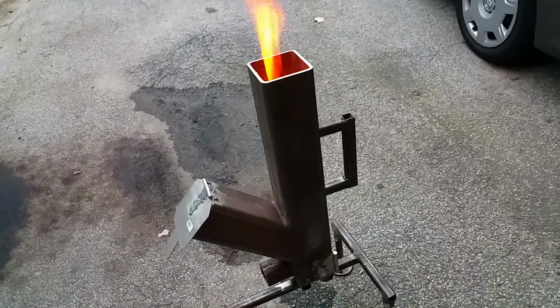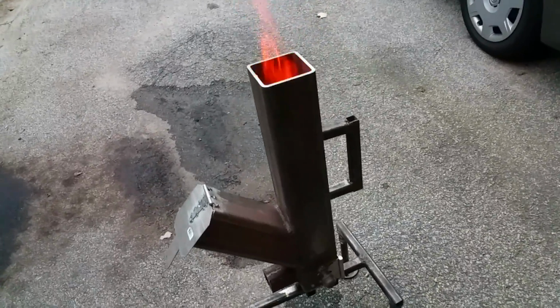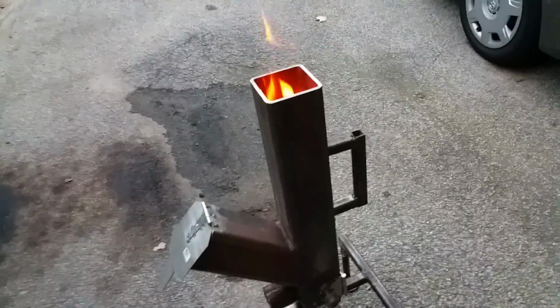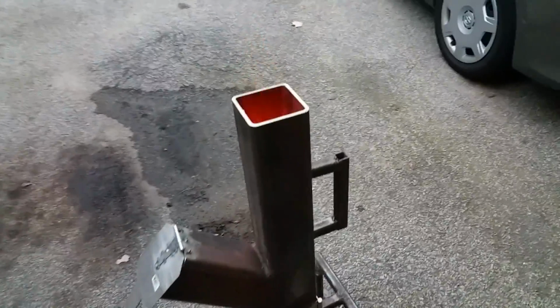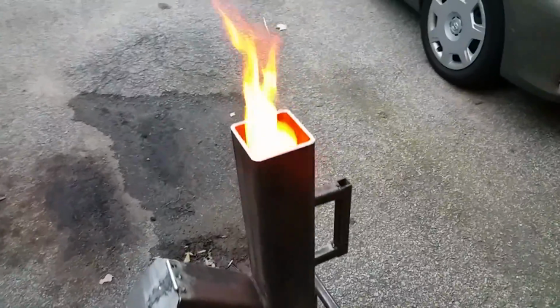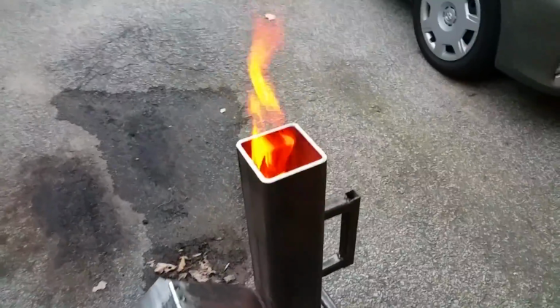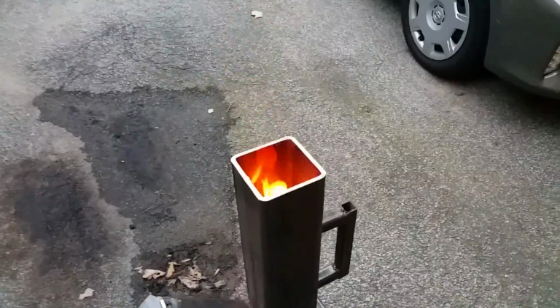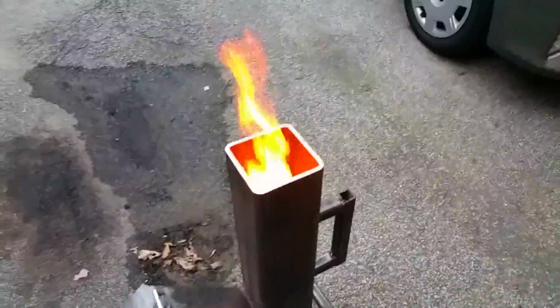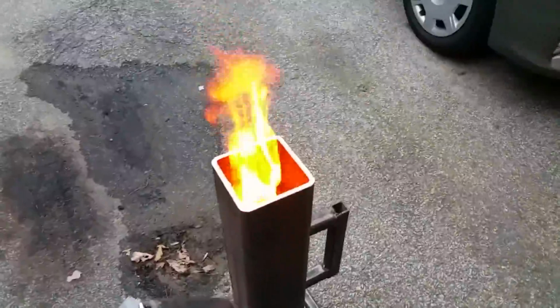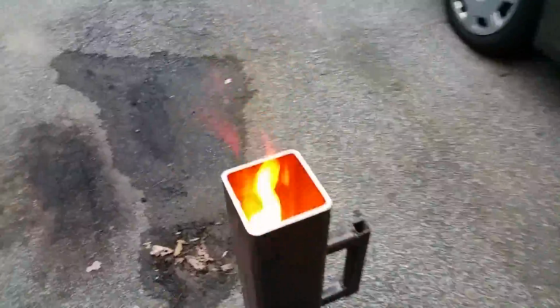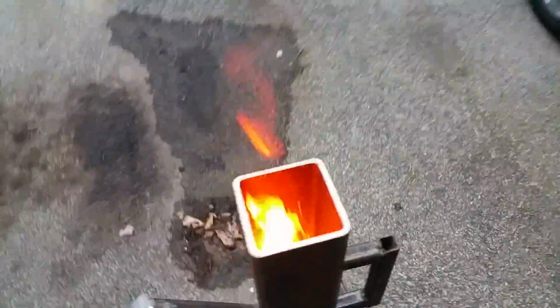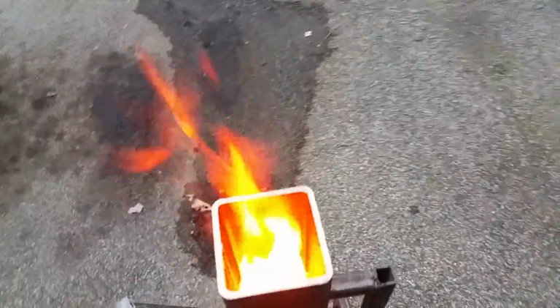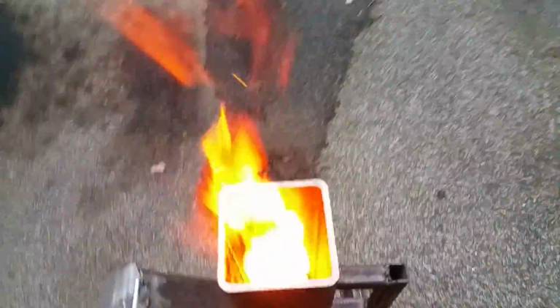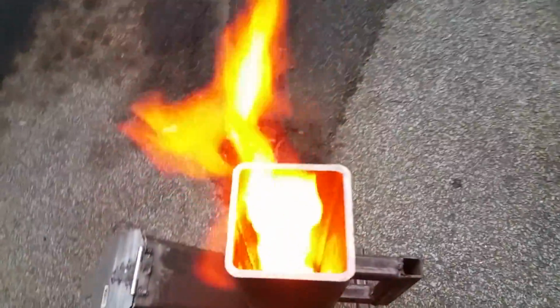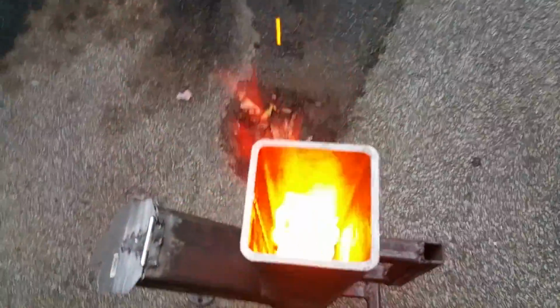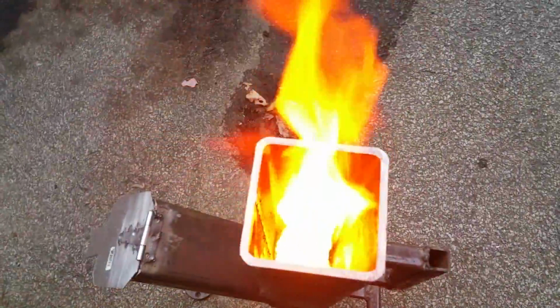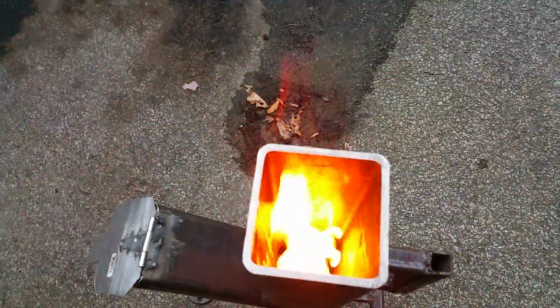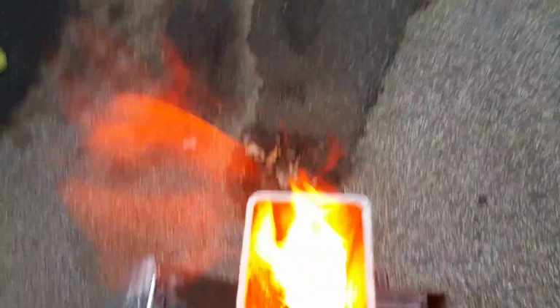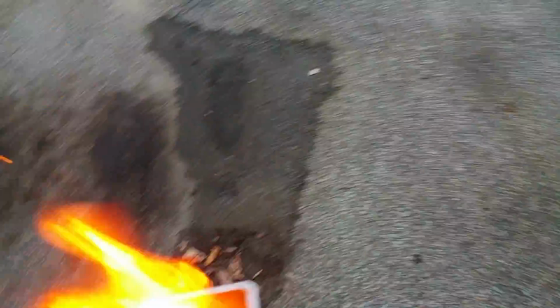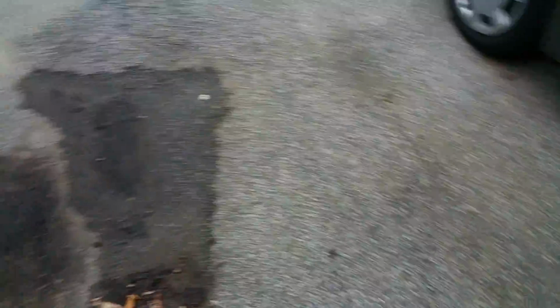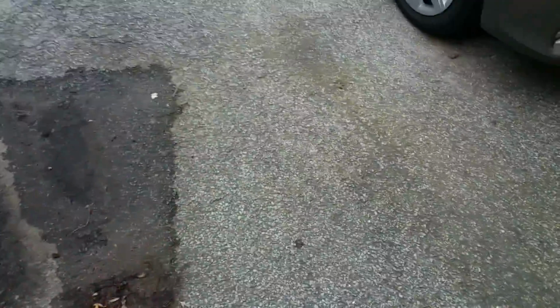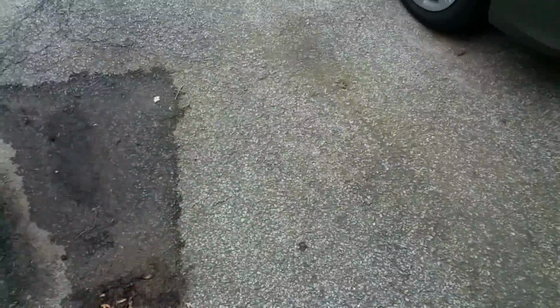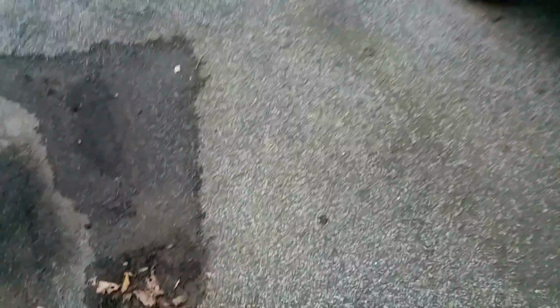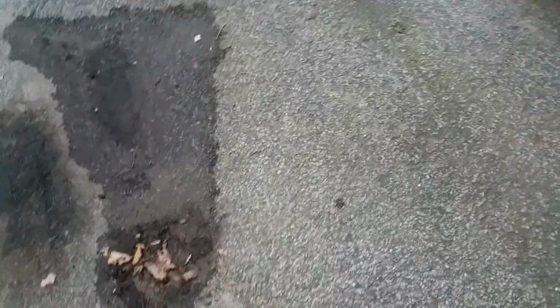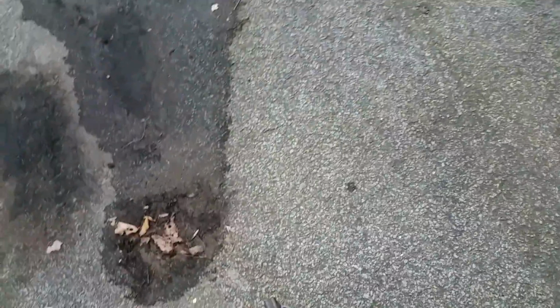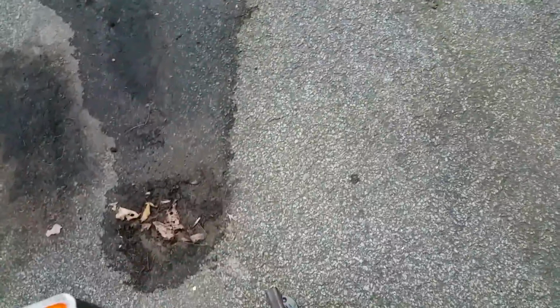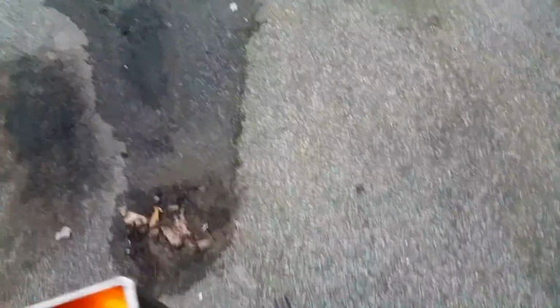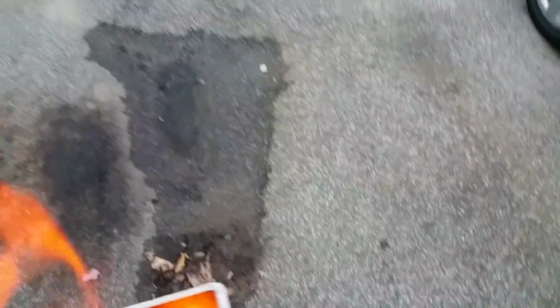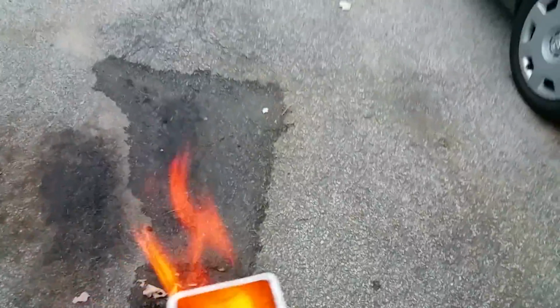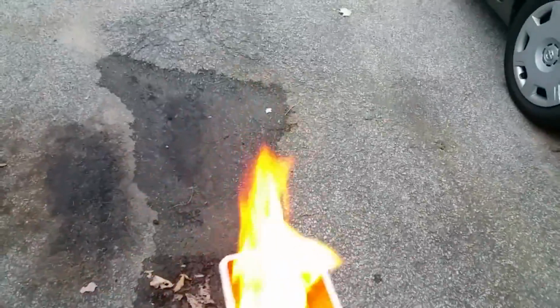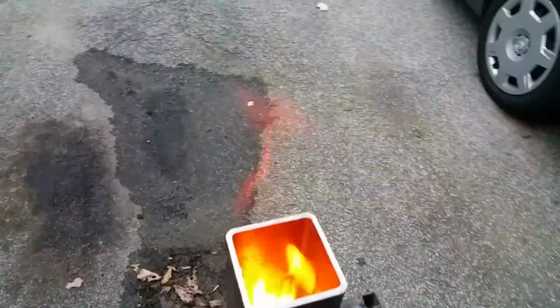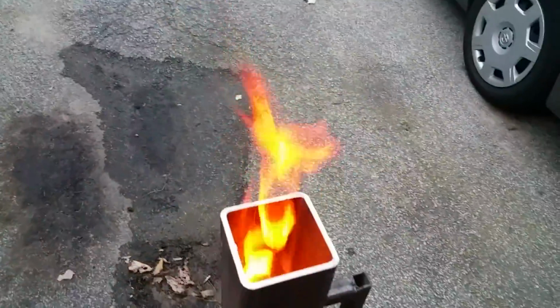Let's see if we can look down the chimney. Nope, guess not. Oh, that's hot.